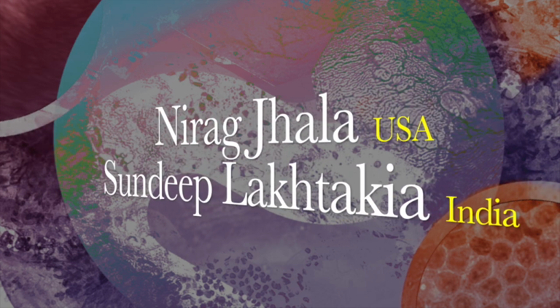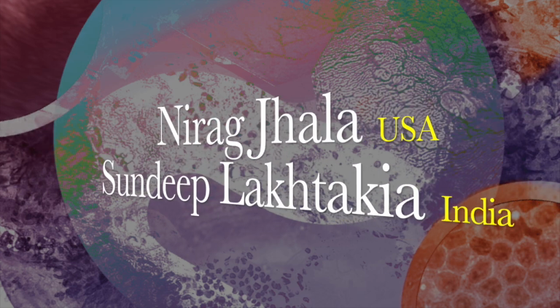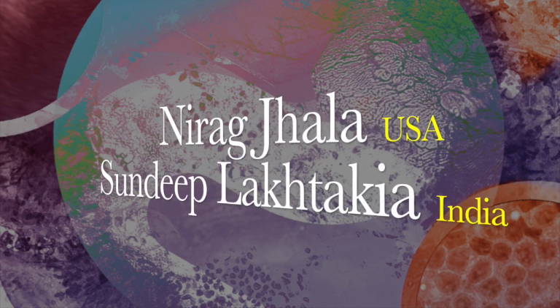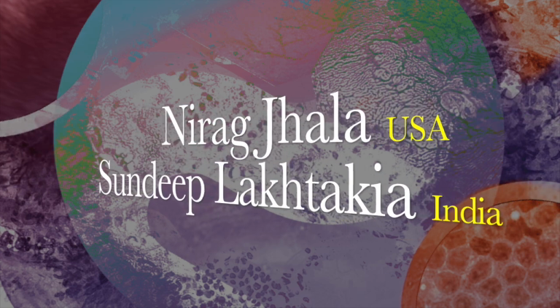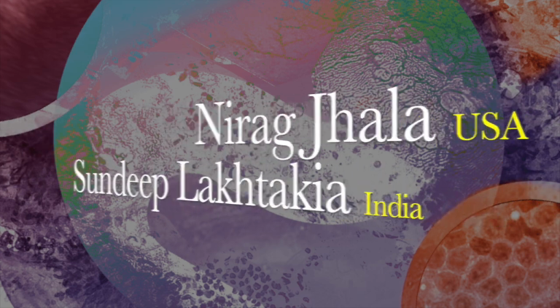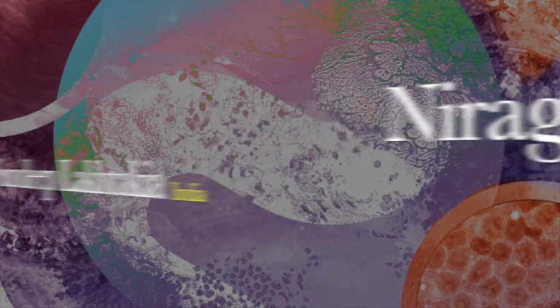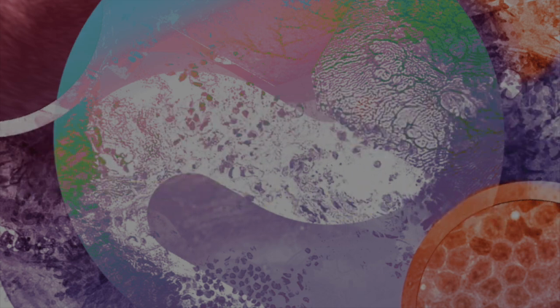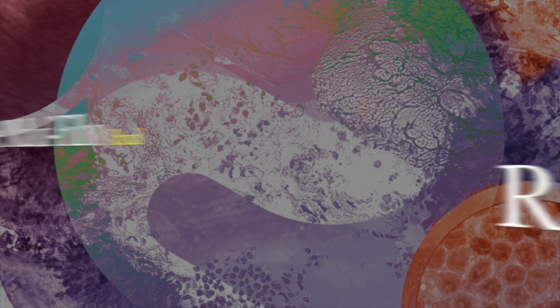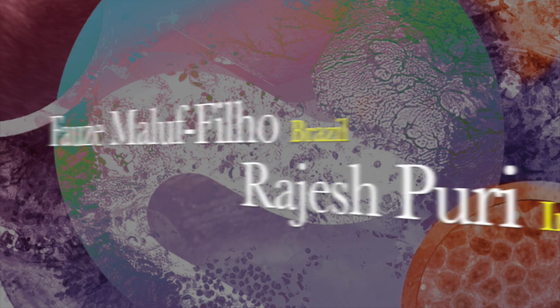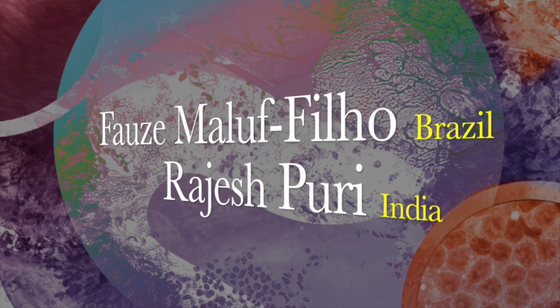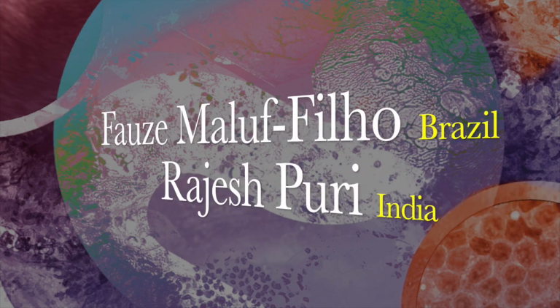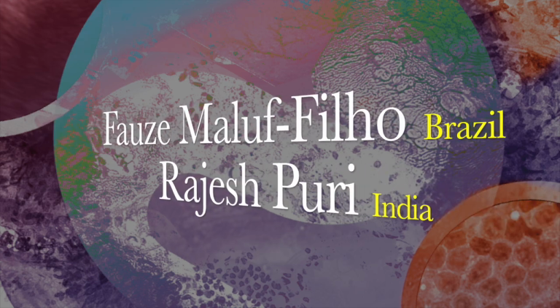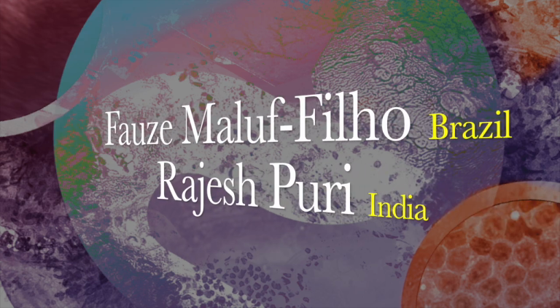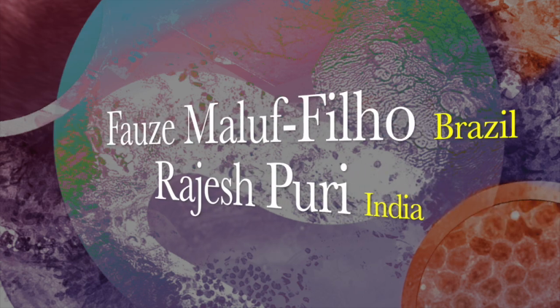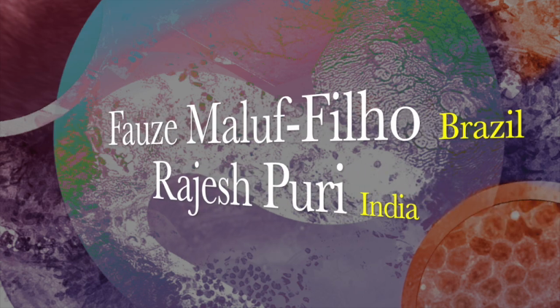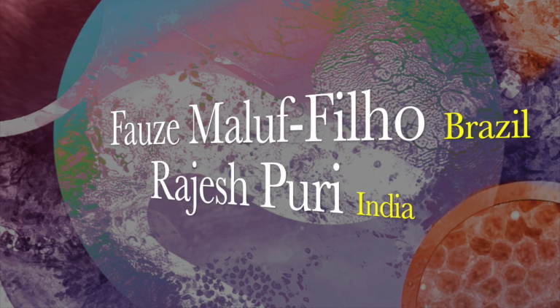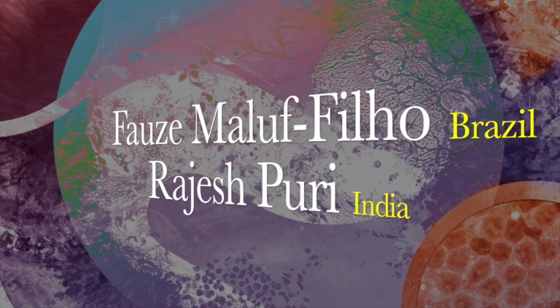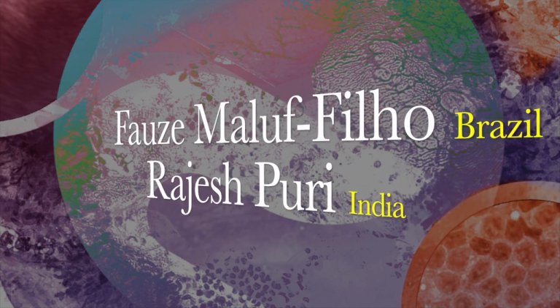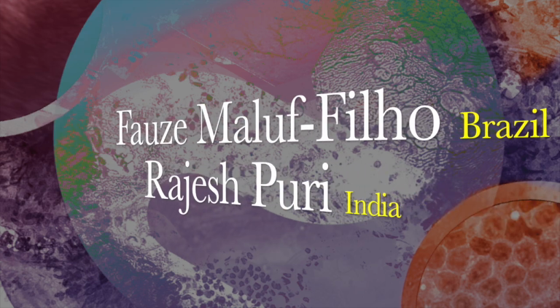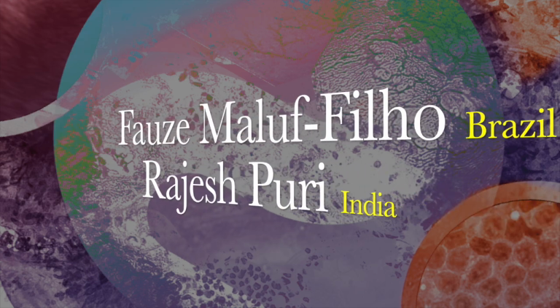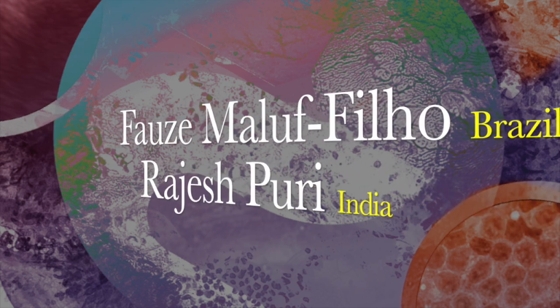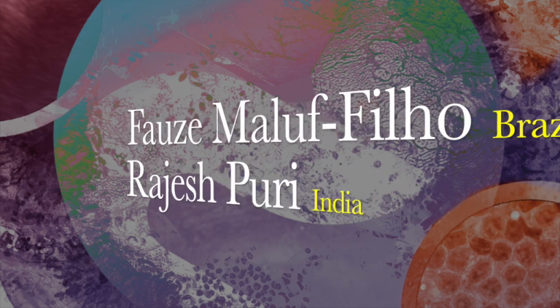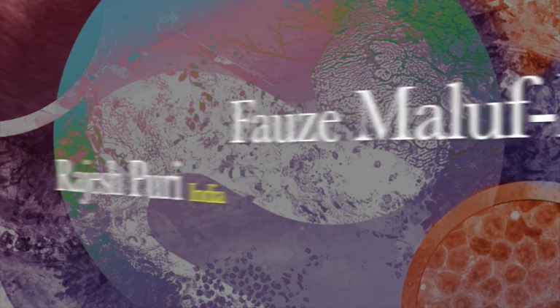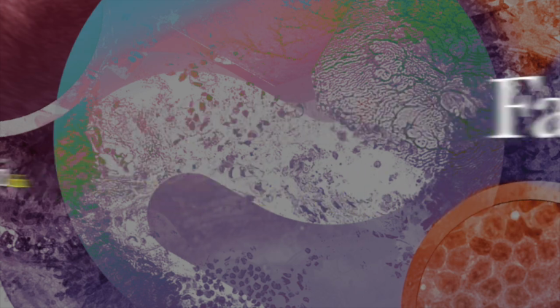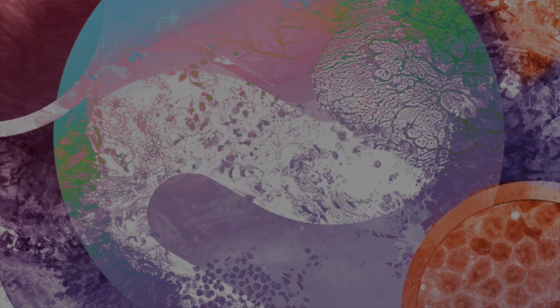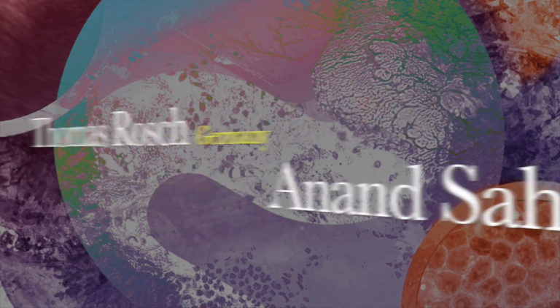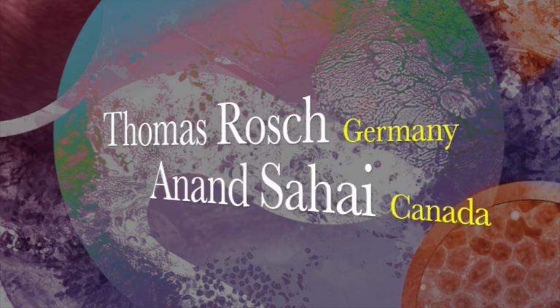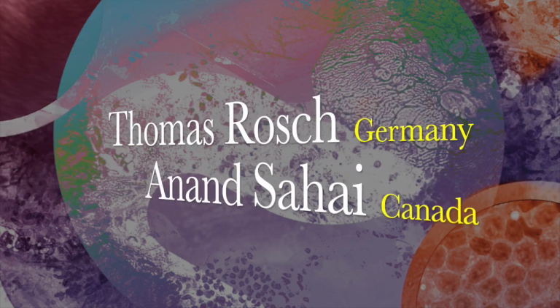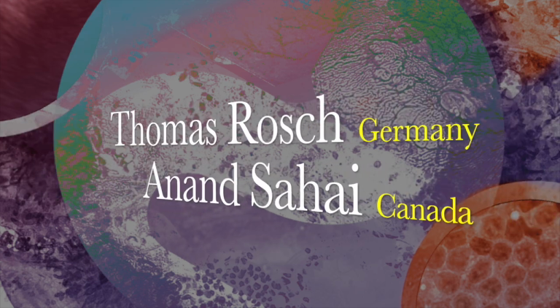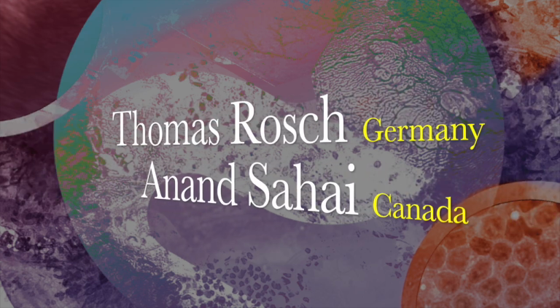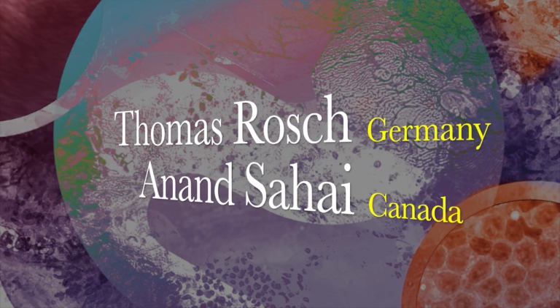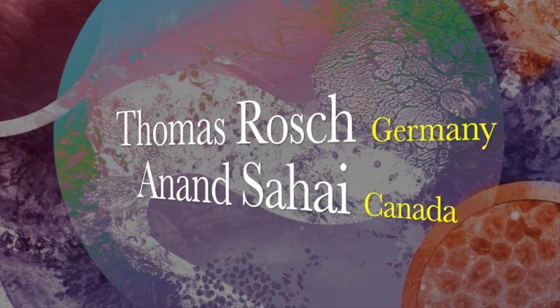Please join us at Florida Live, where the magic of endoscopy begins. See you then.